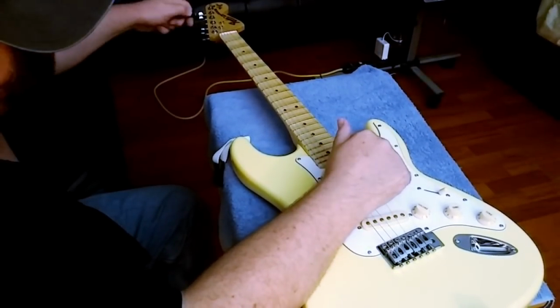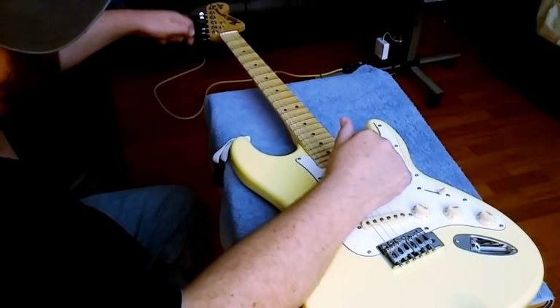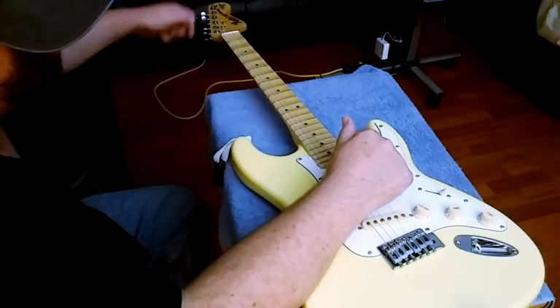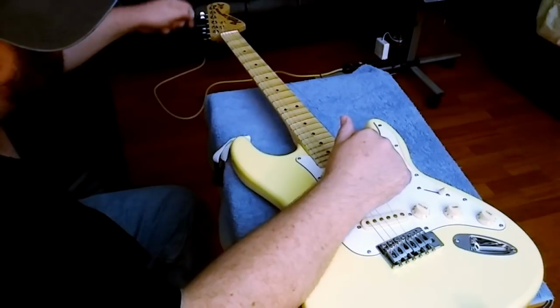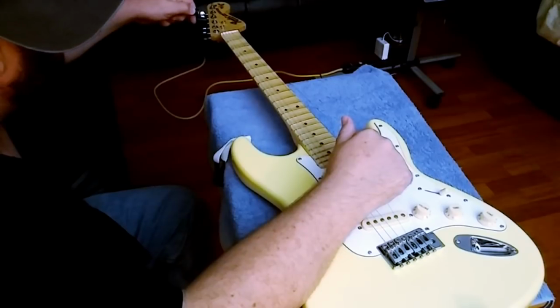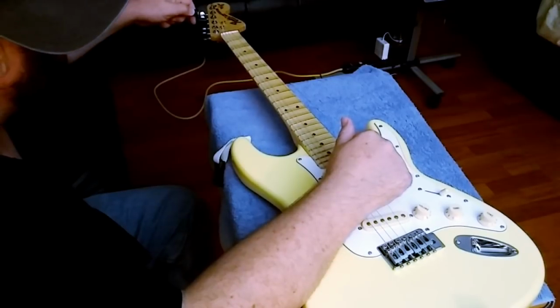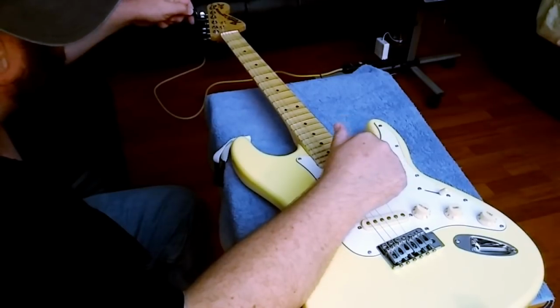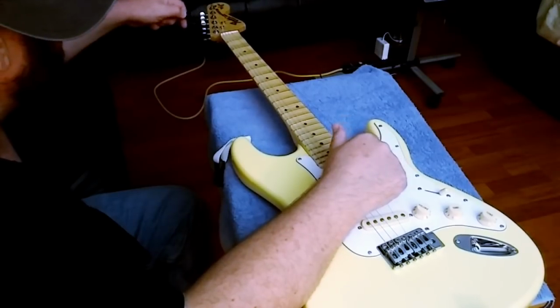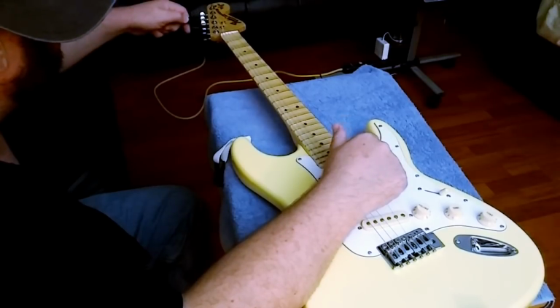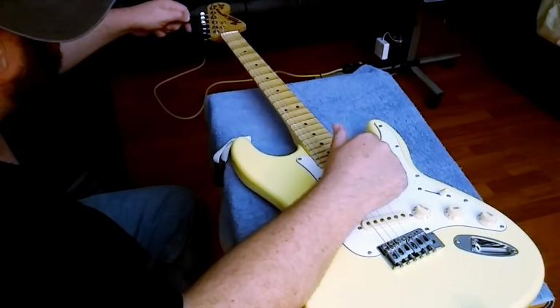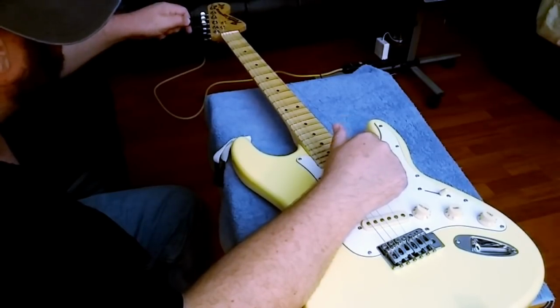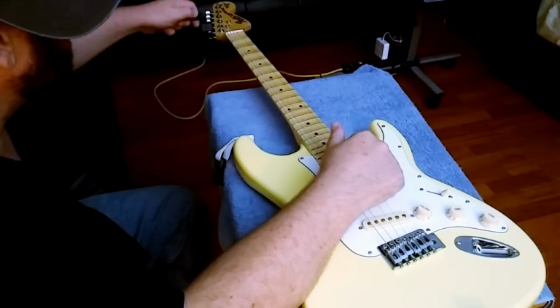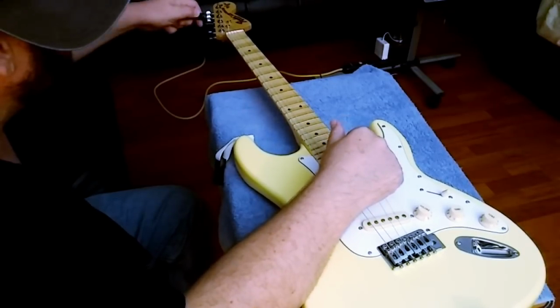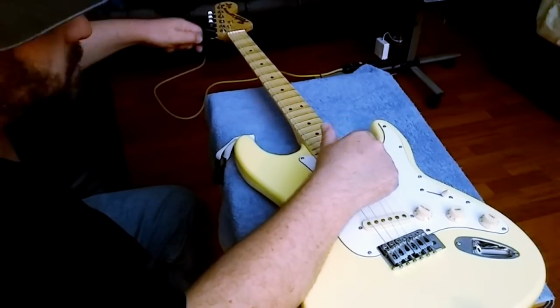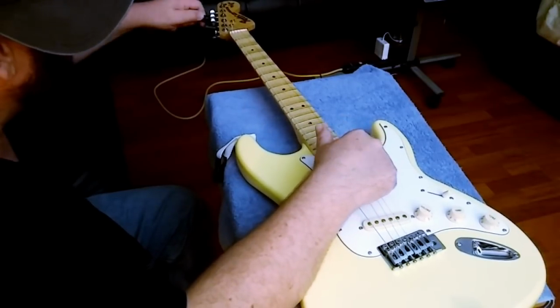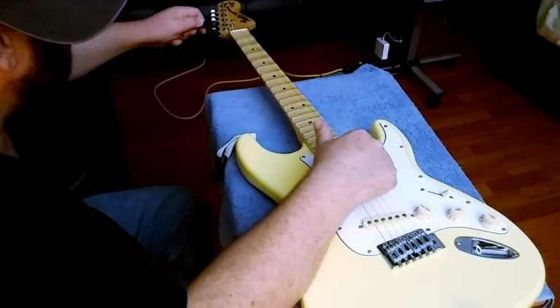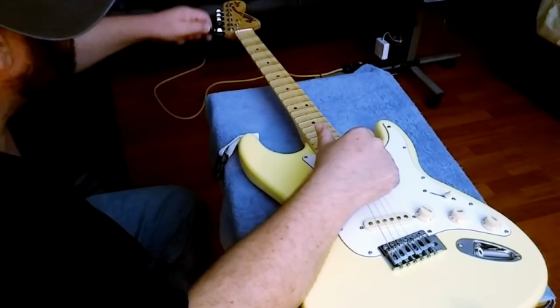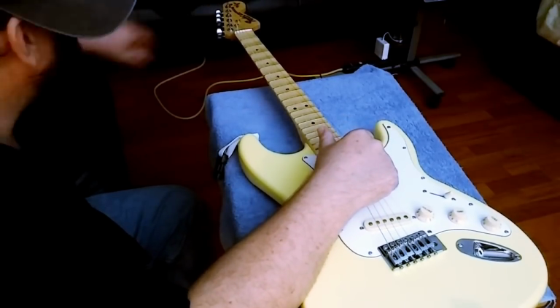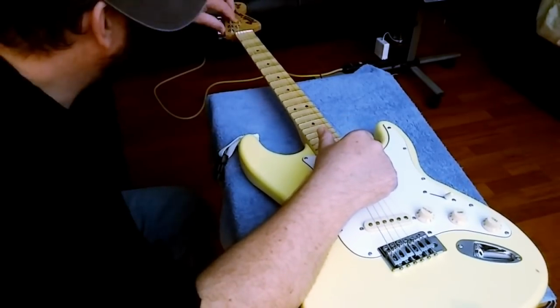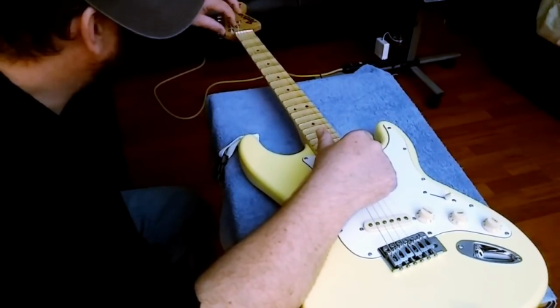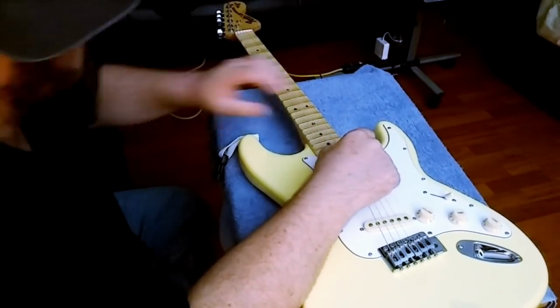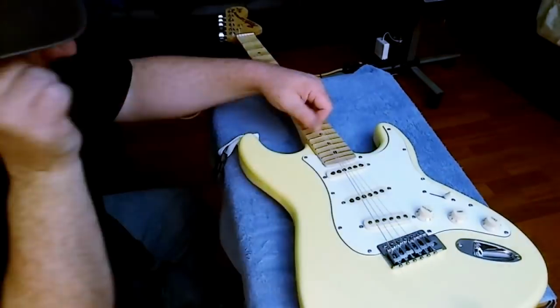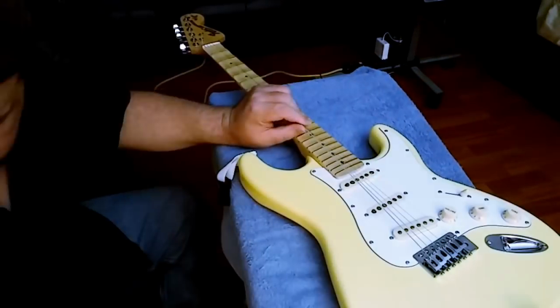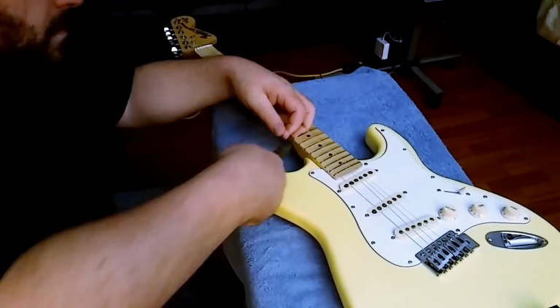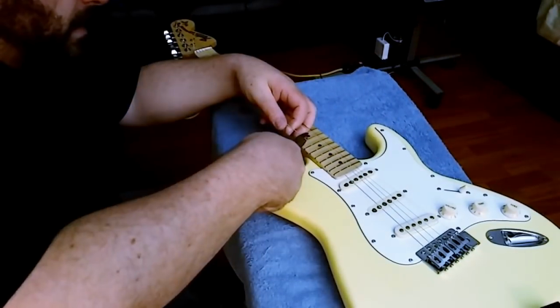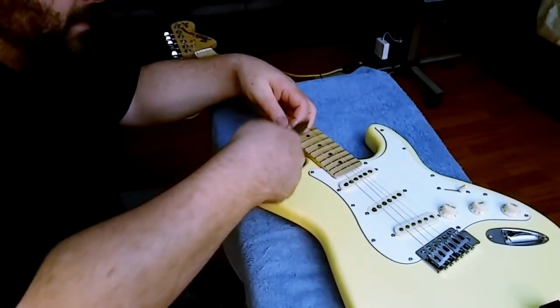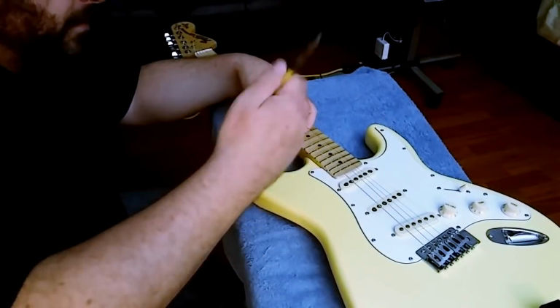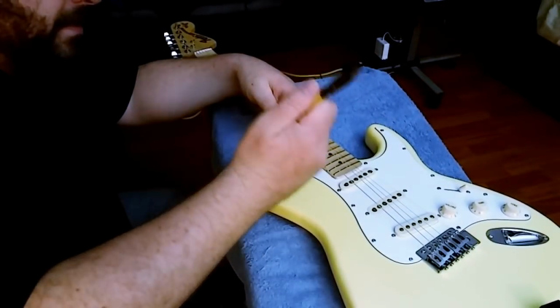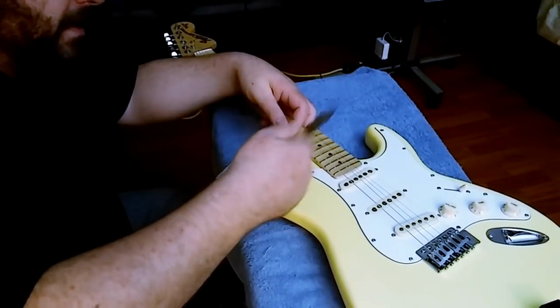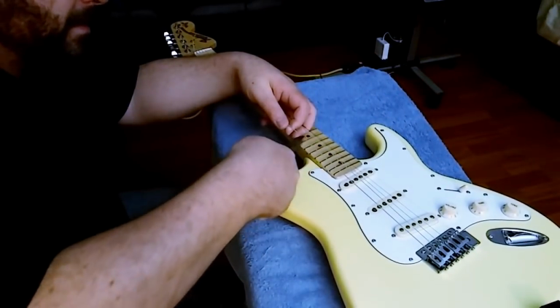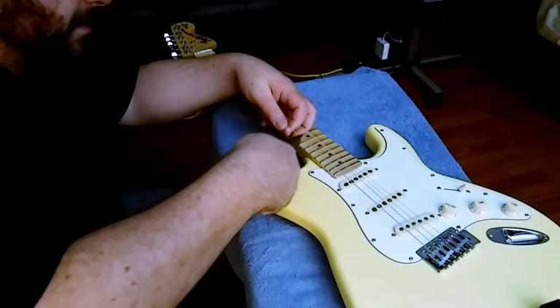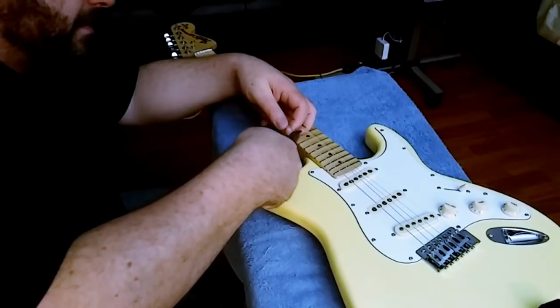Now I'll loosen these old strings and clip them with the clippers.